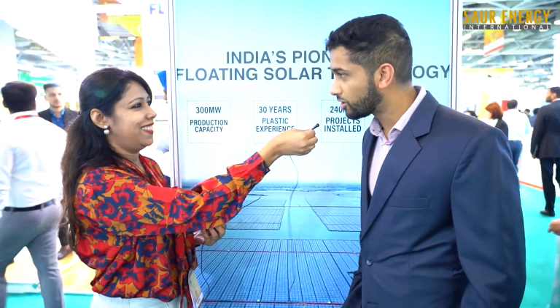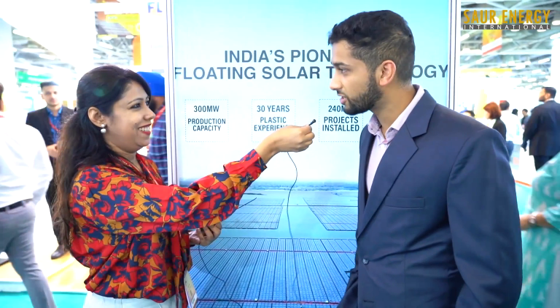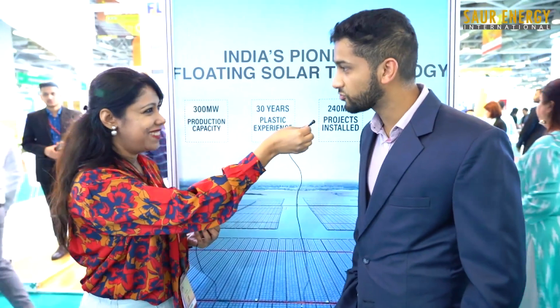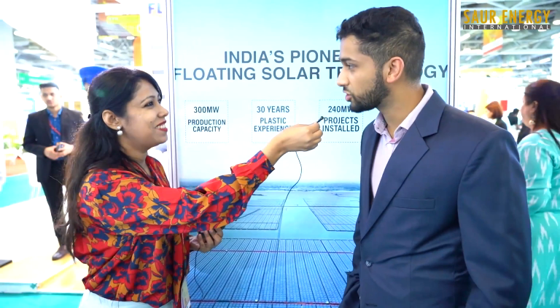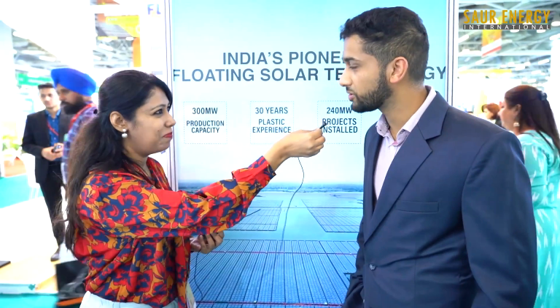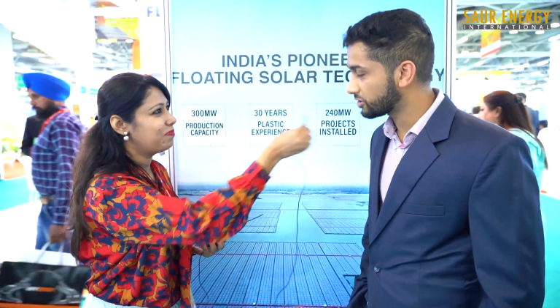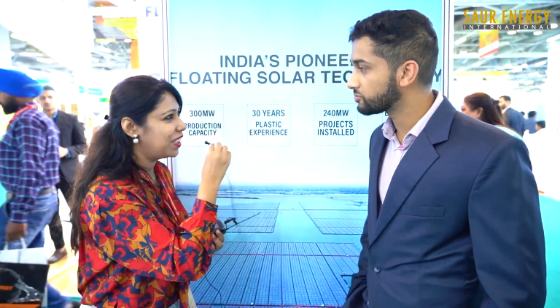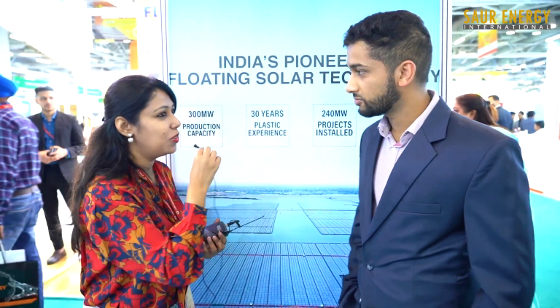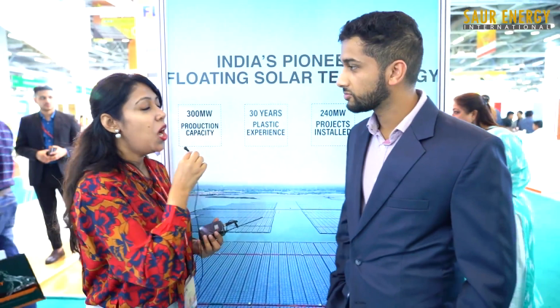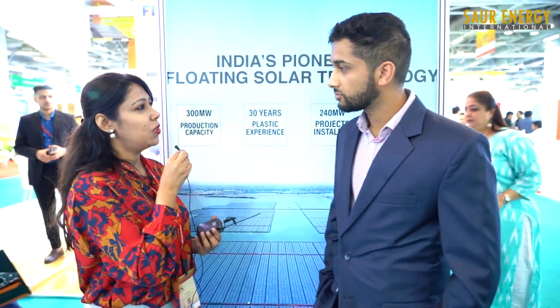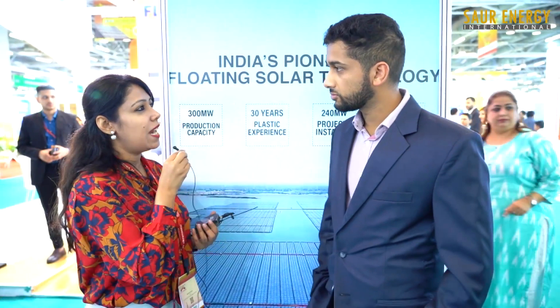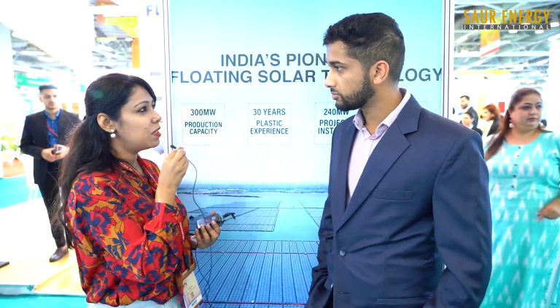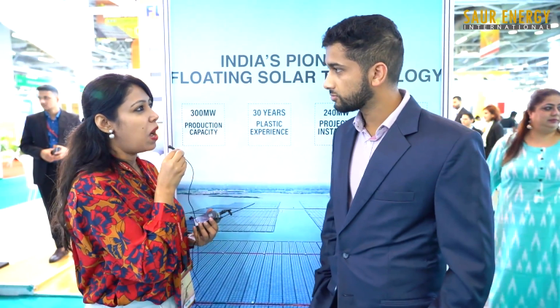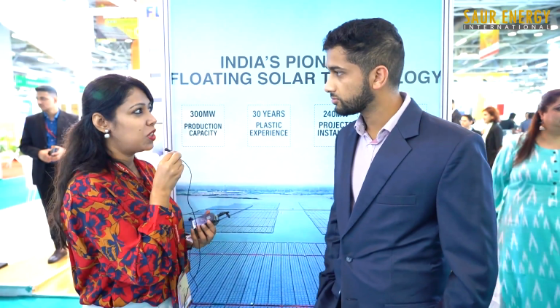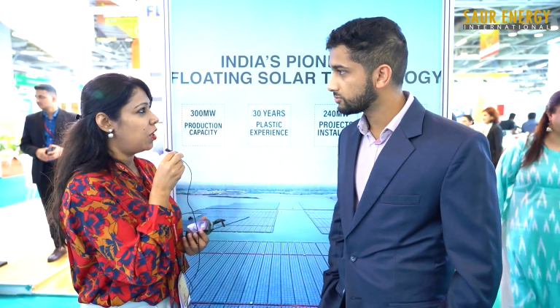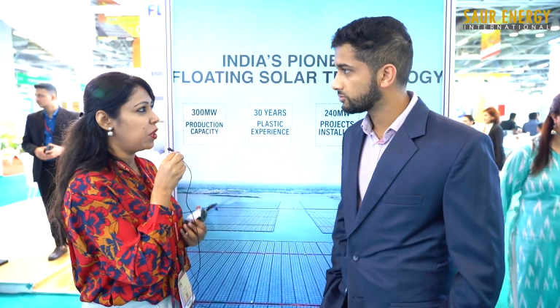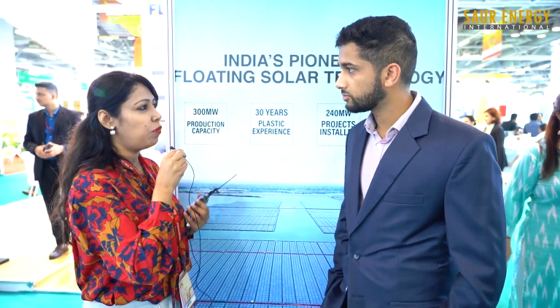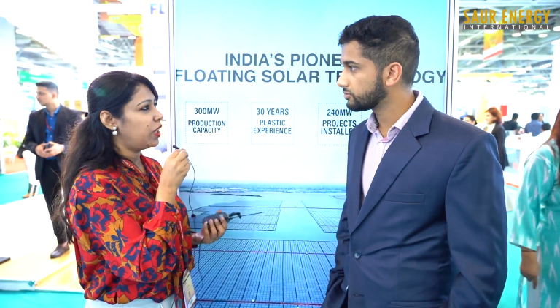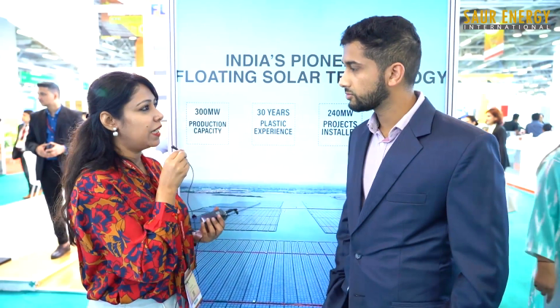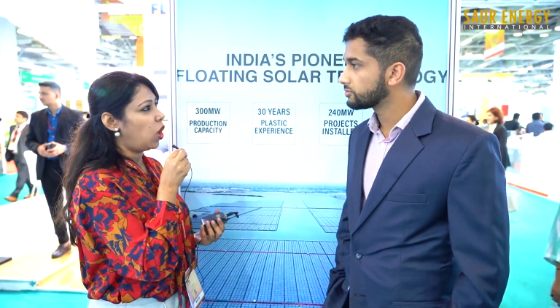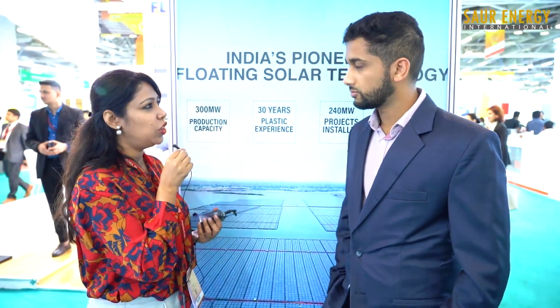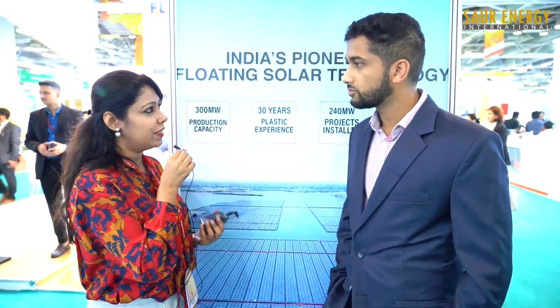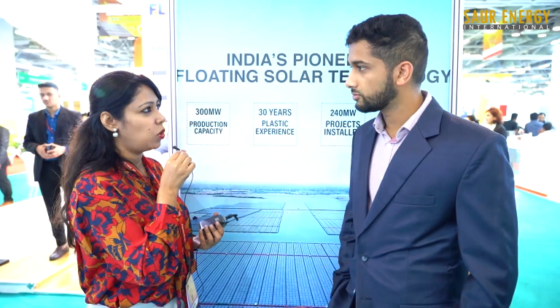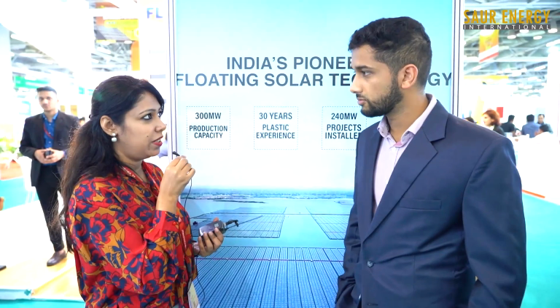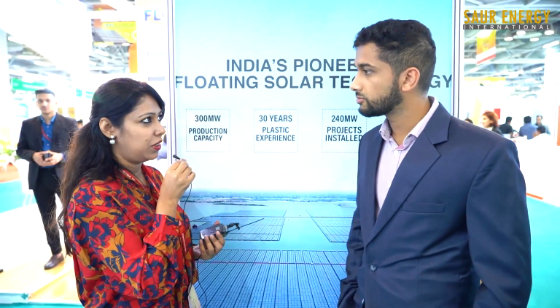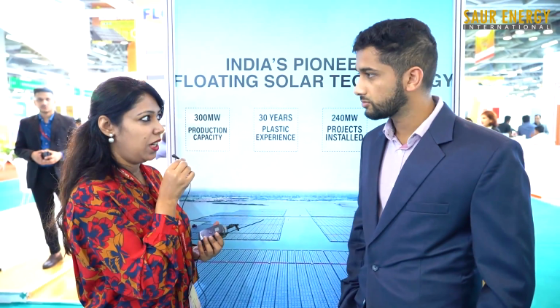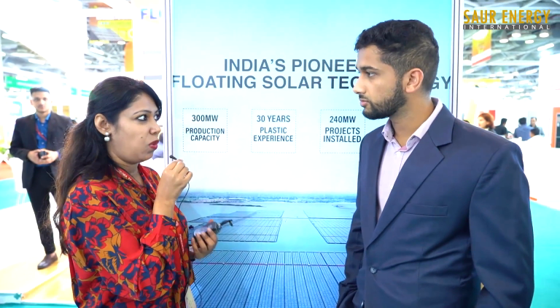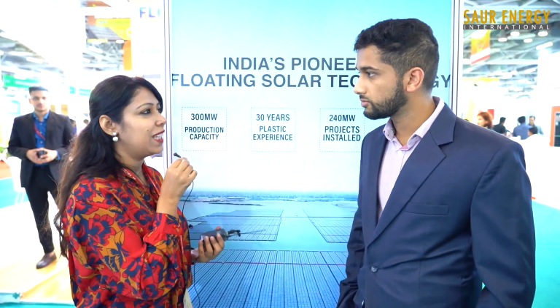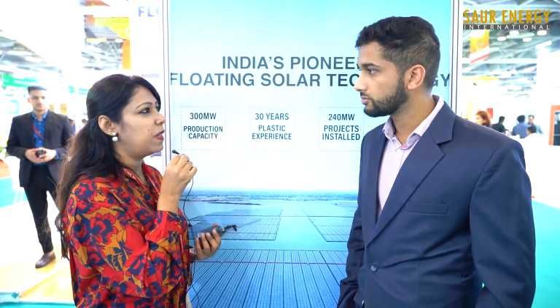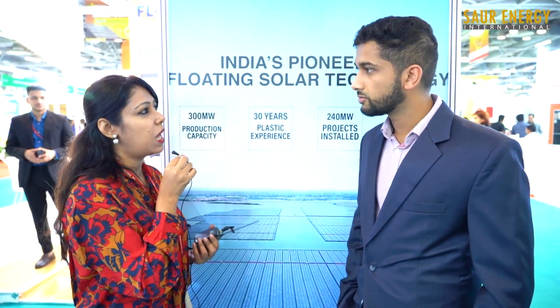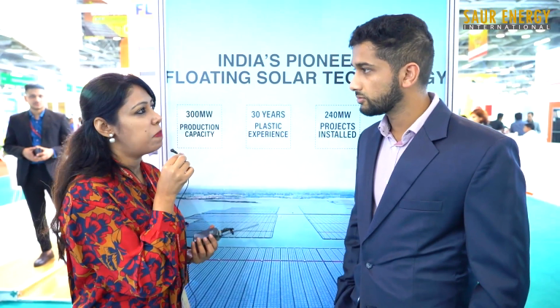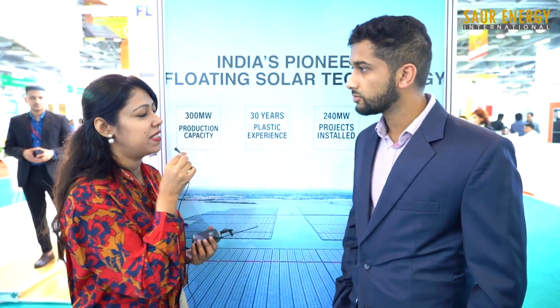Good morning. Thank you for joining me. So tell us about floating technology in the solar industry and why it's picking up pace.